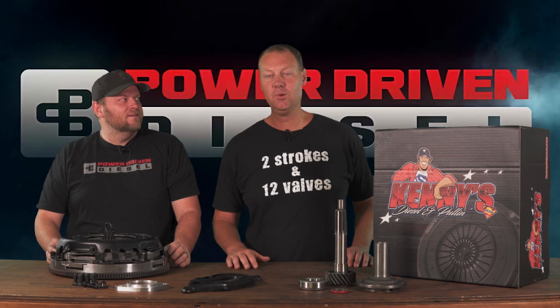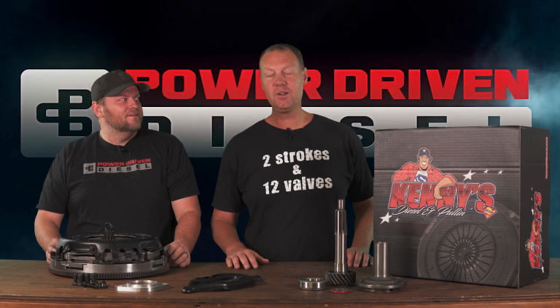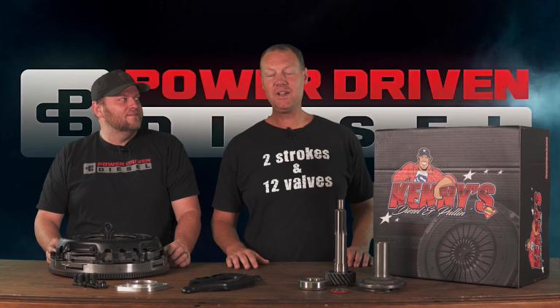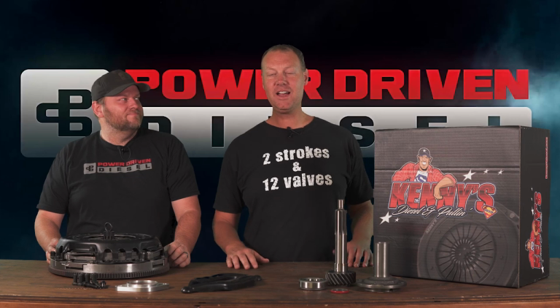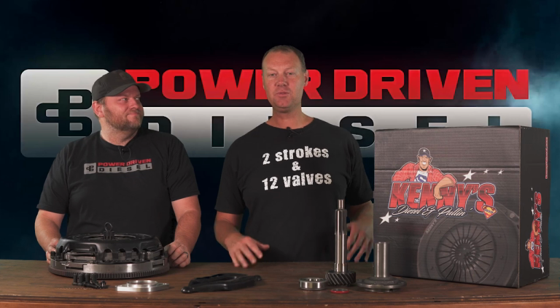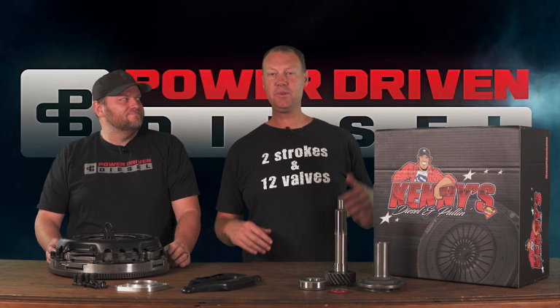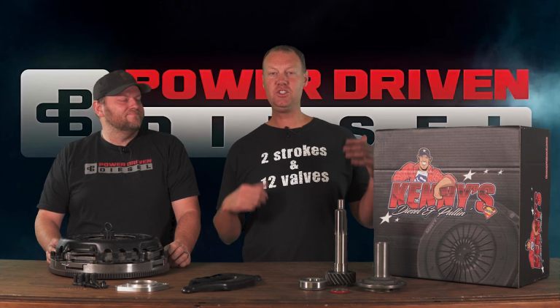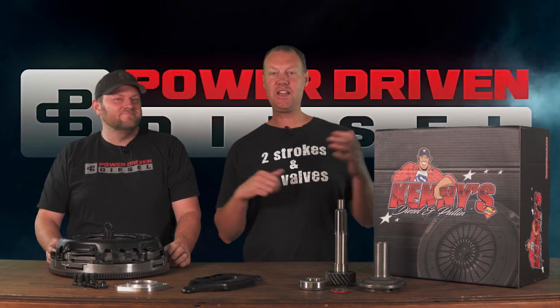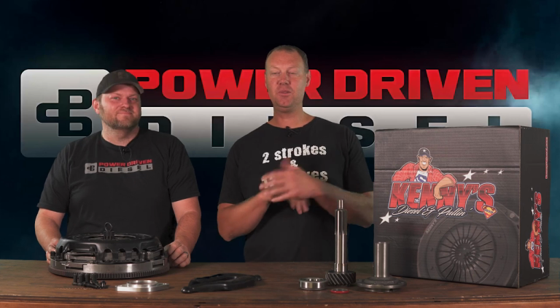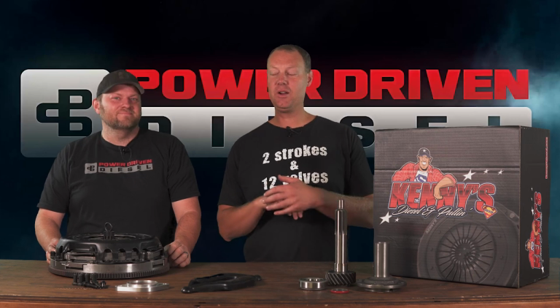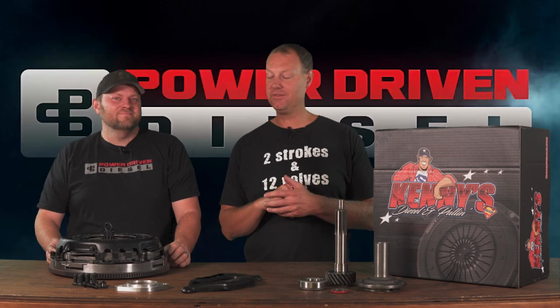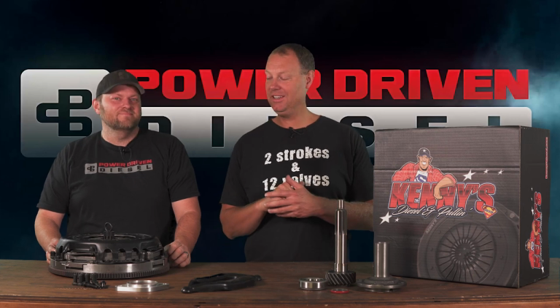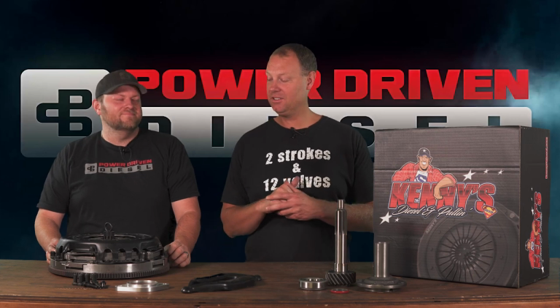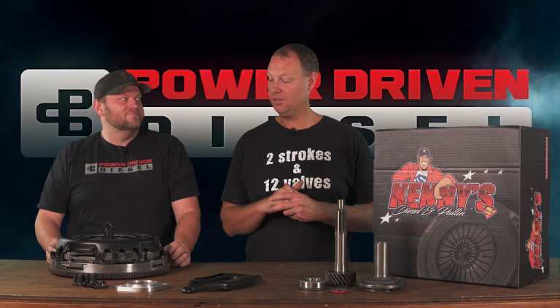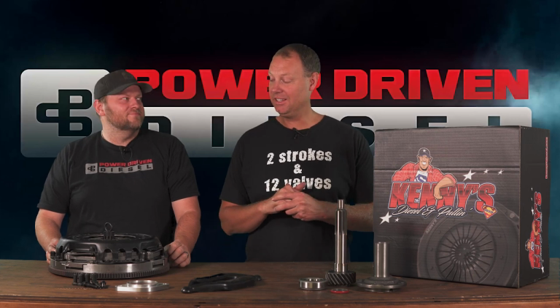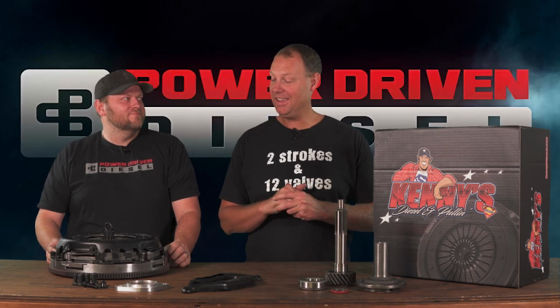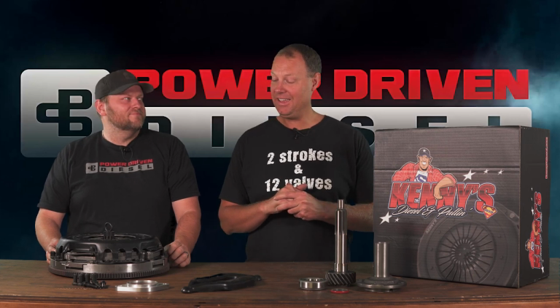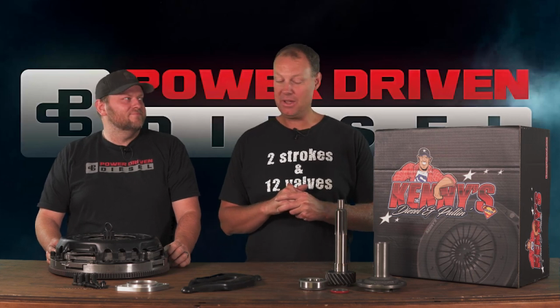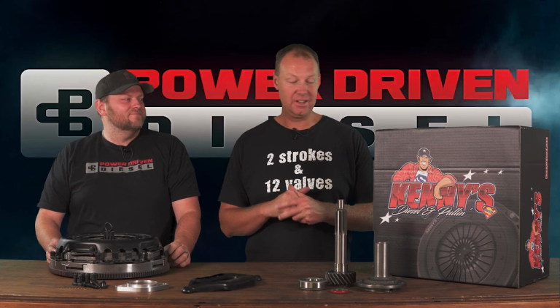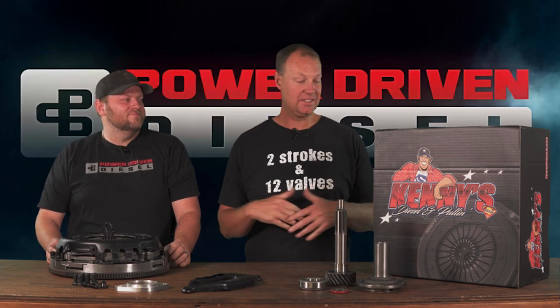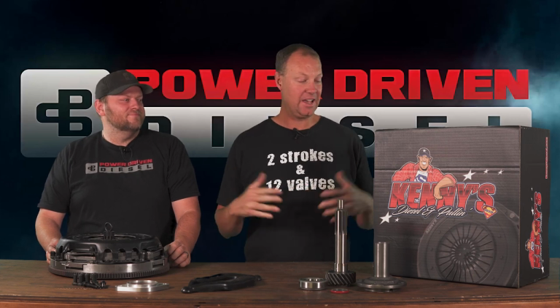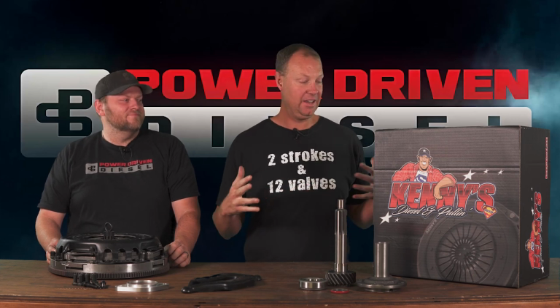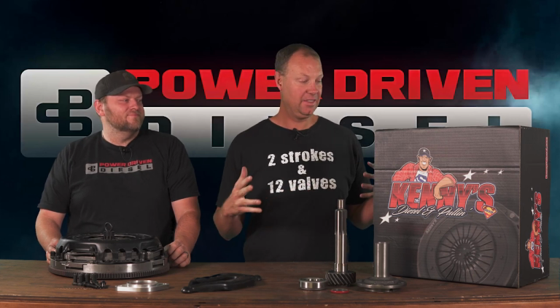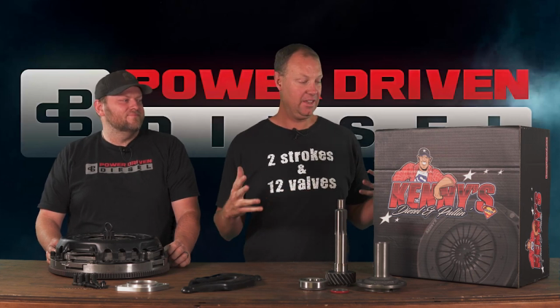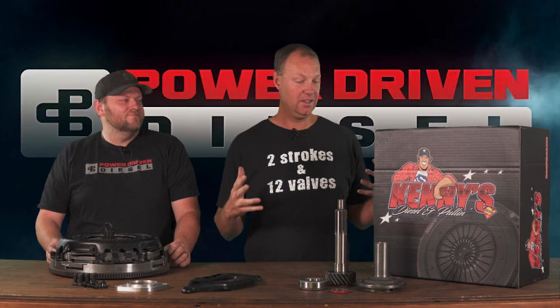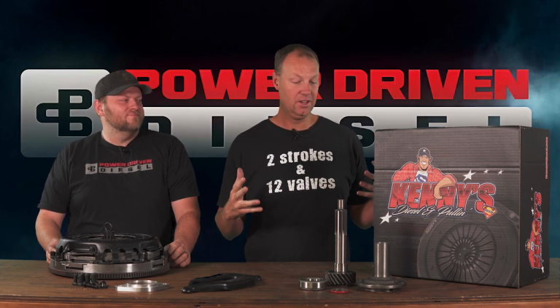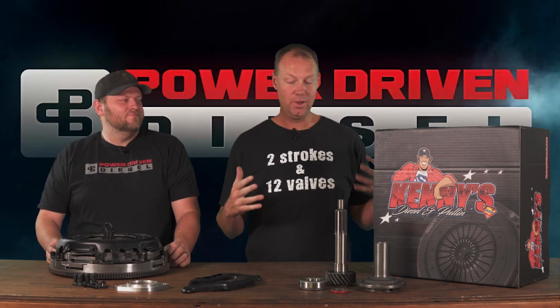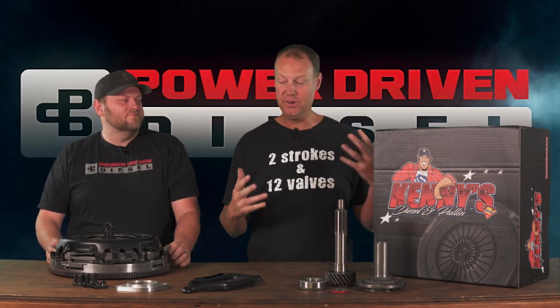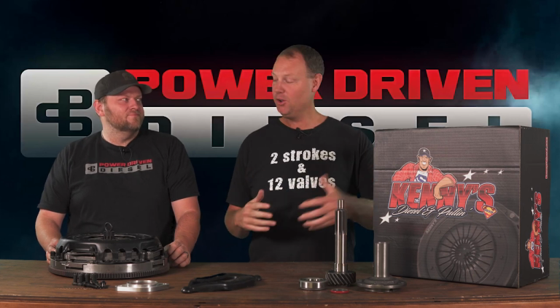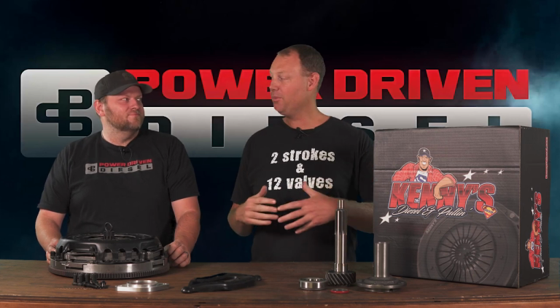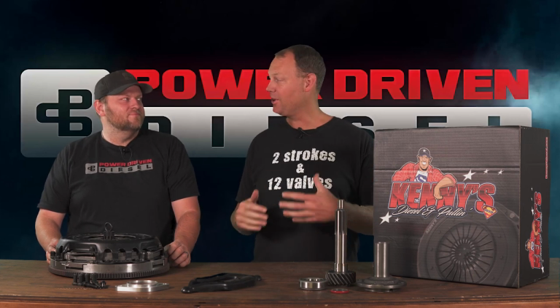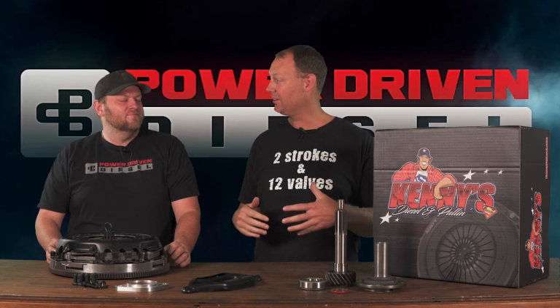Welcome guys, welcome to the channel of Power Driven Diesel. Today we have an exciting thing — we have a new product.